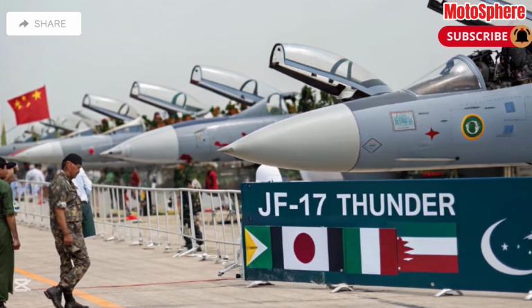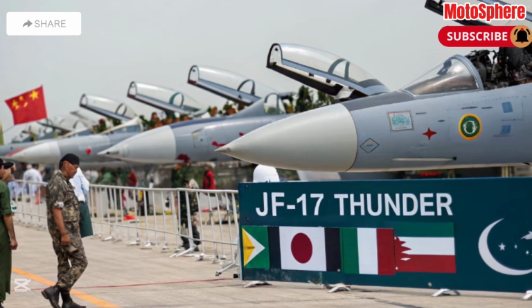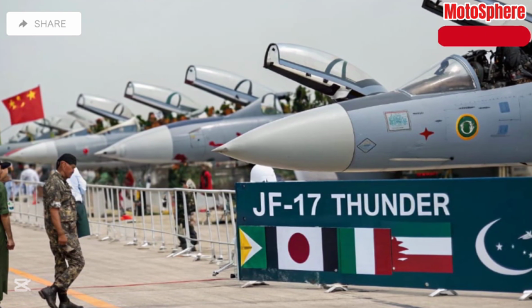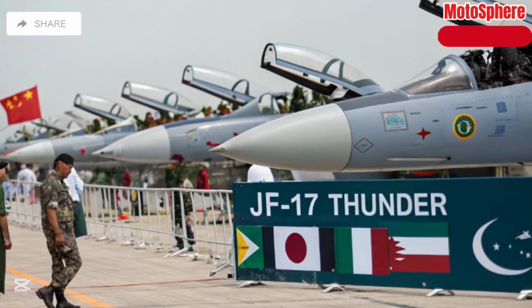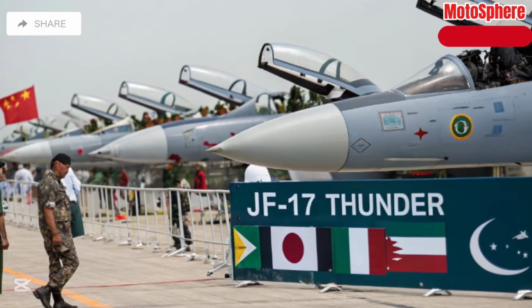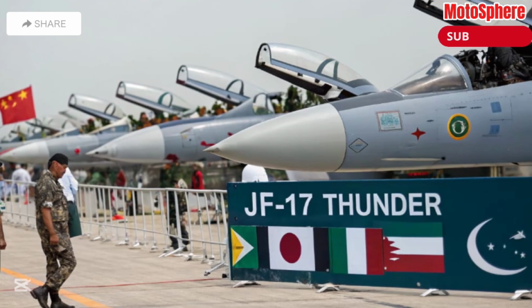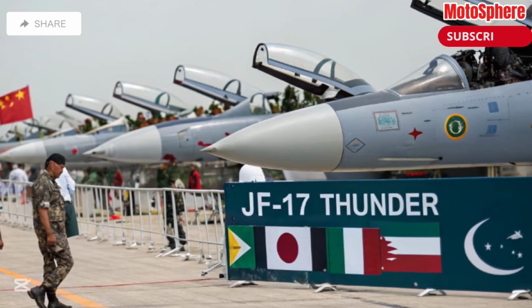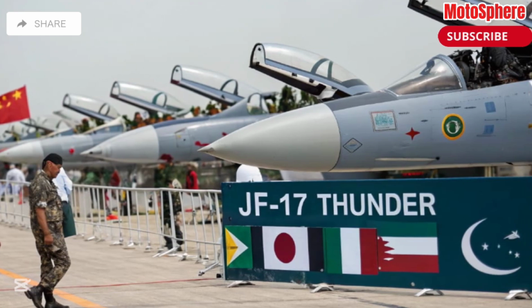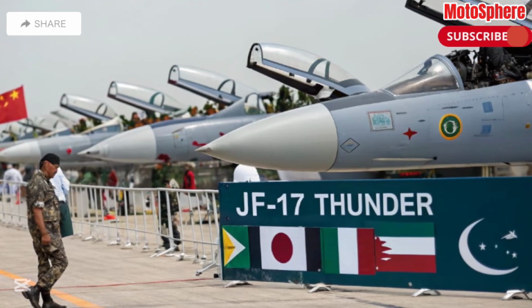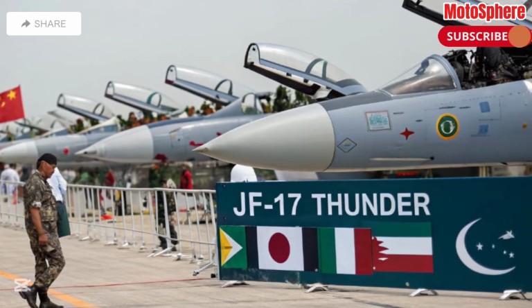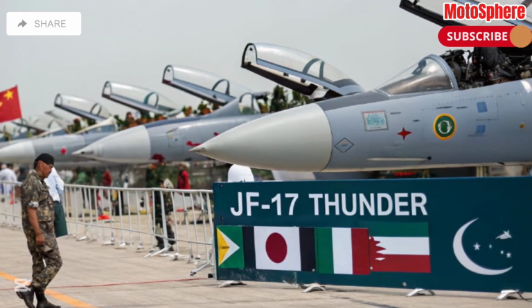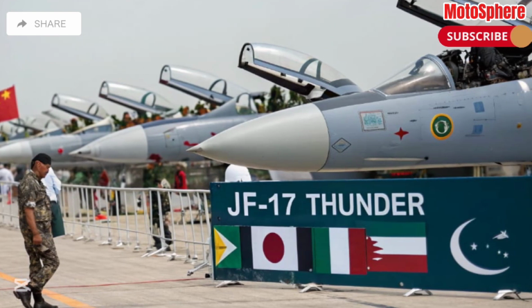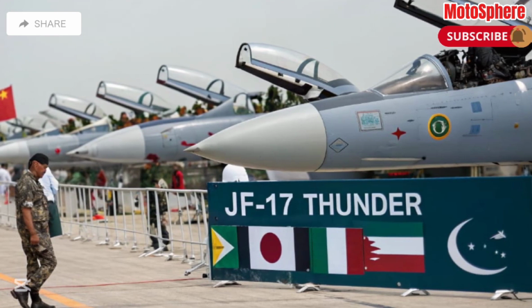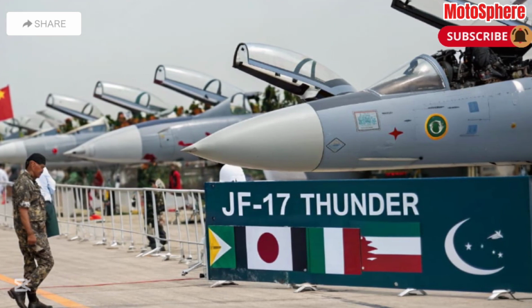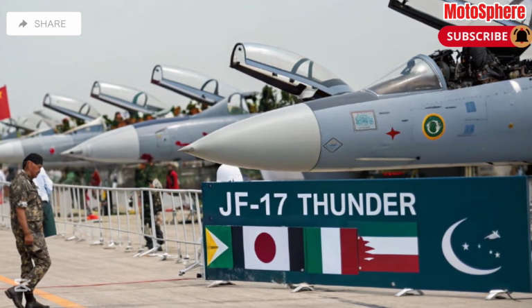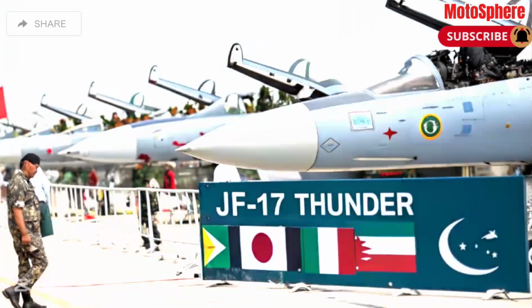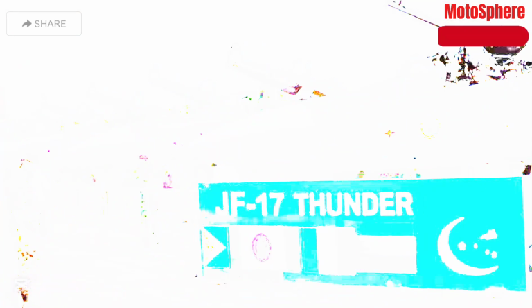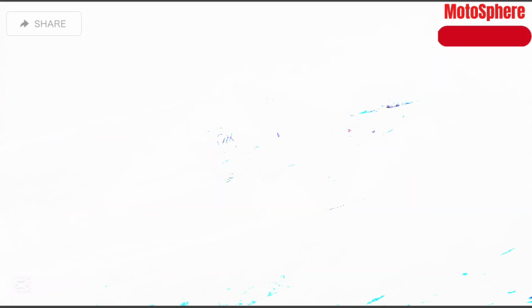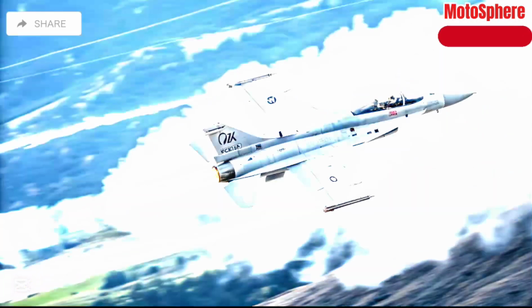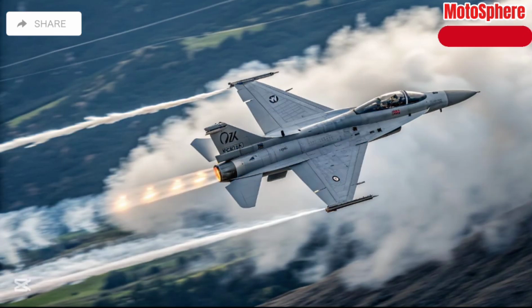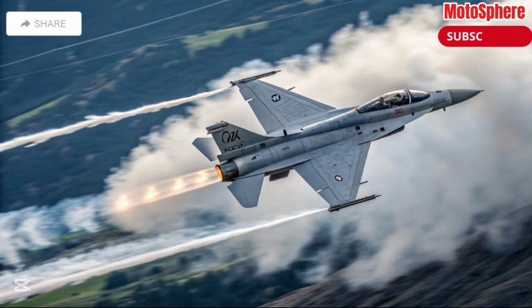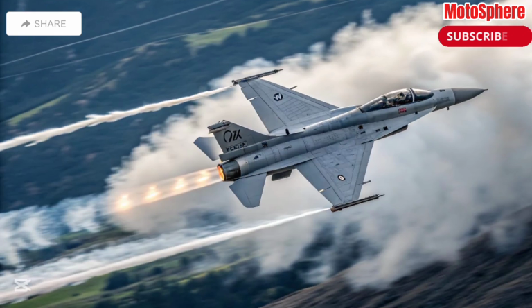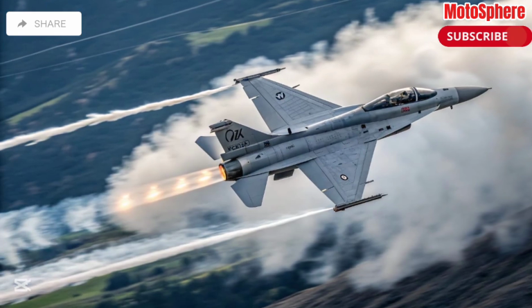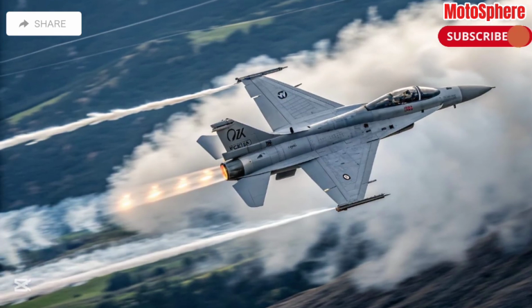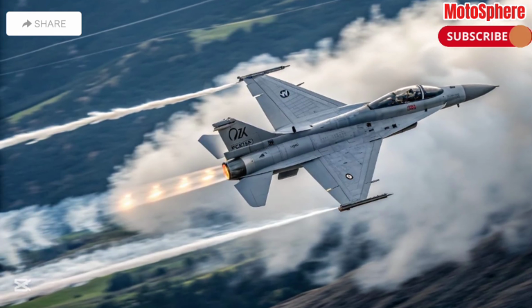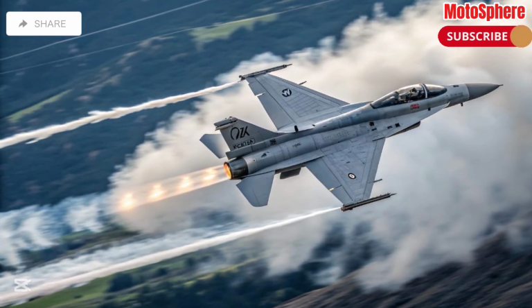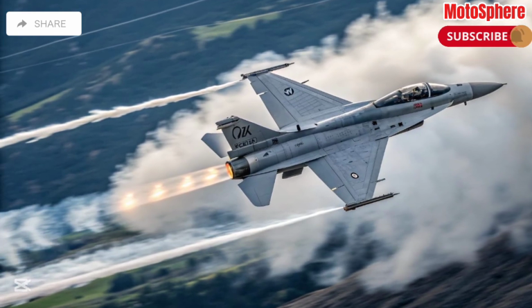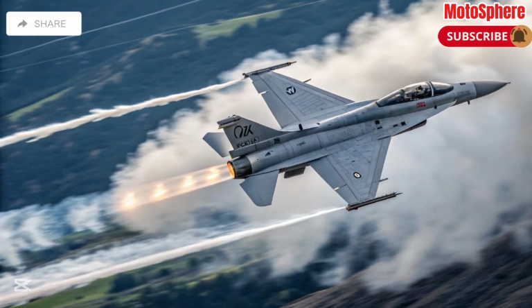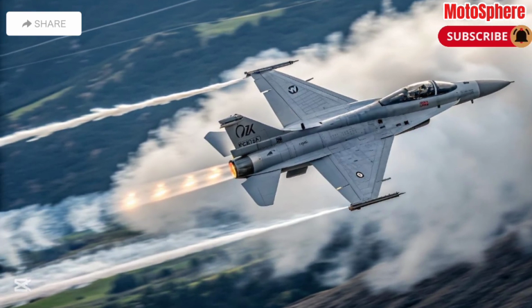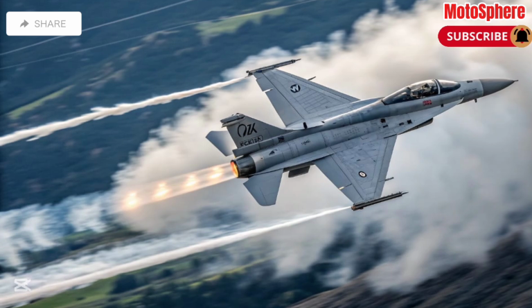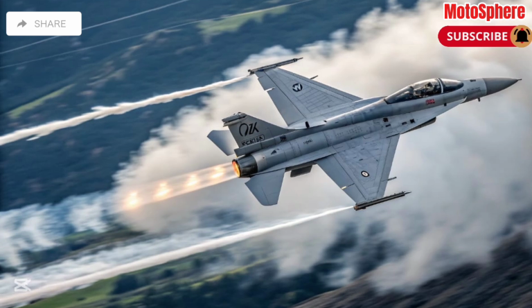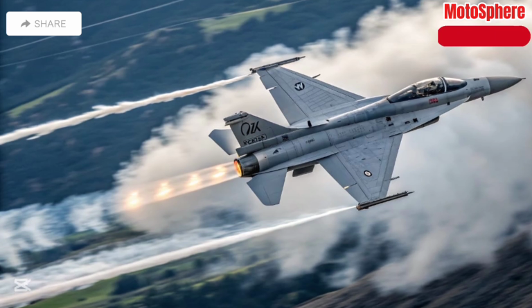Avionics and Radar: features an advanced fire control radar, digital cockpit, and modern electronic warfare systems.